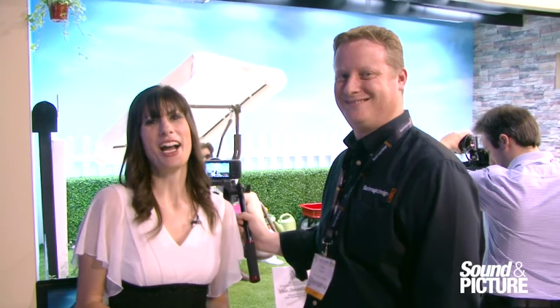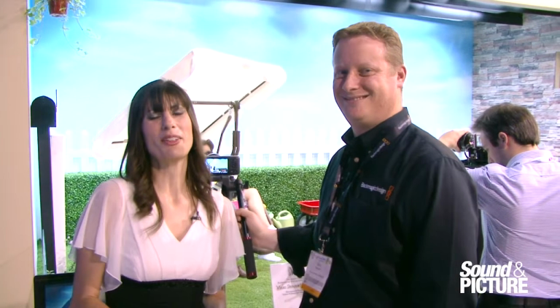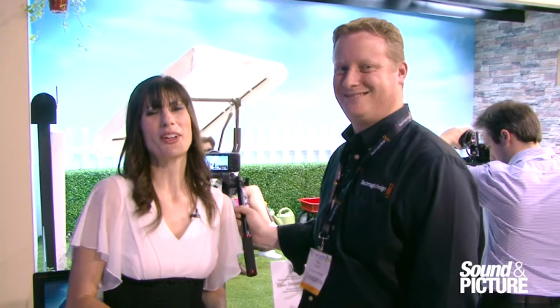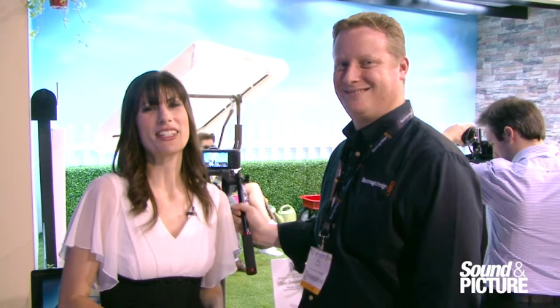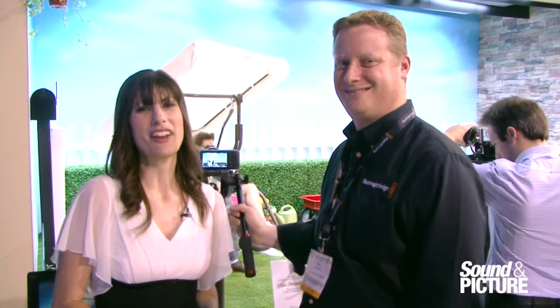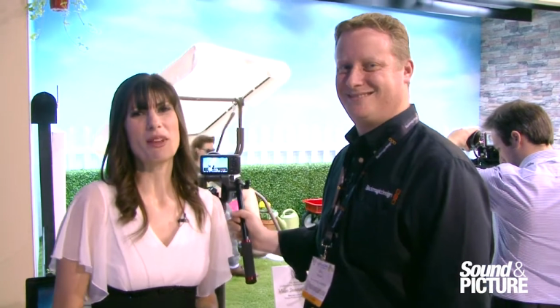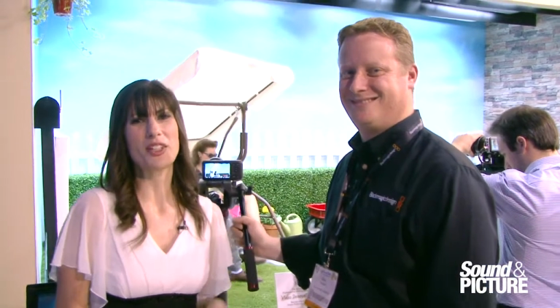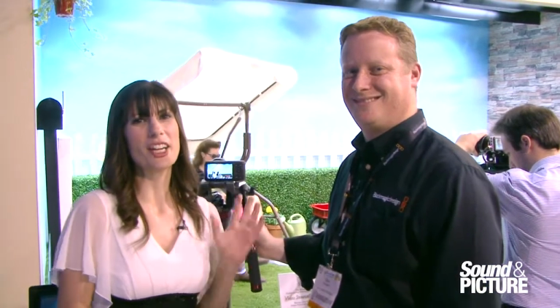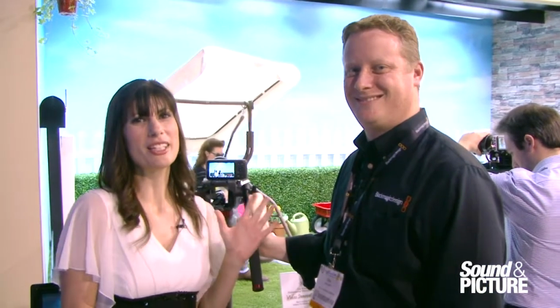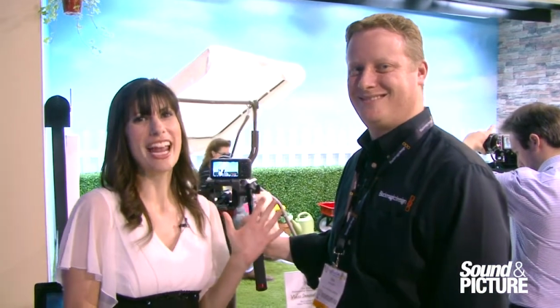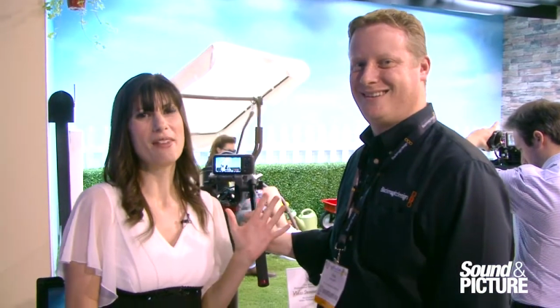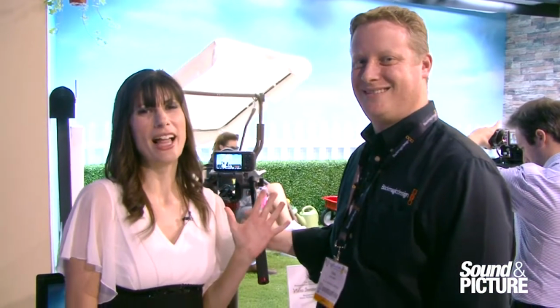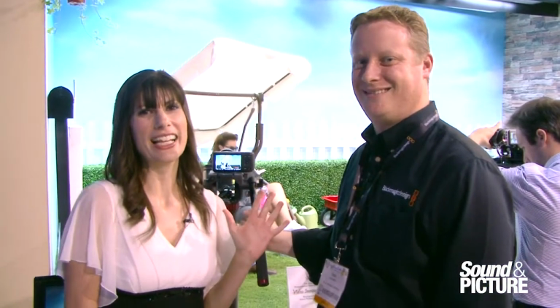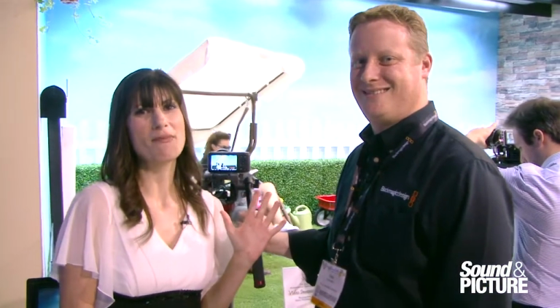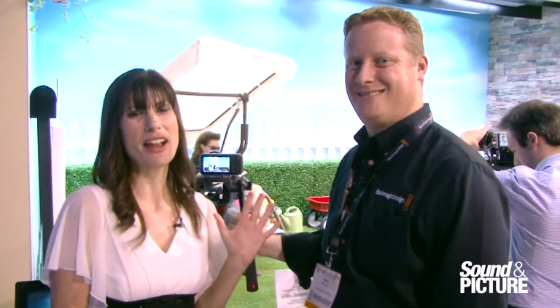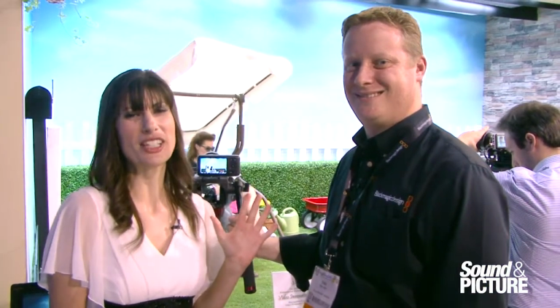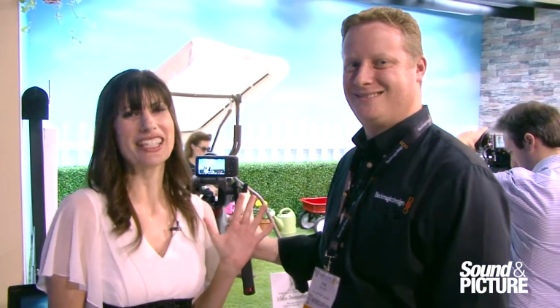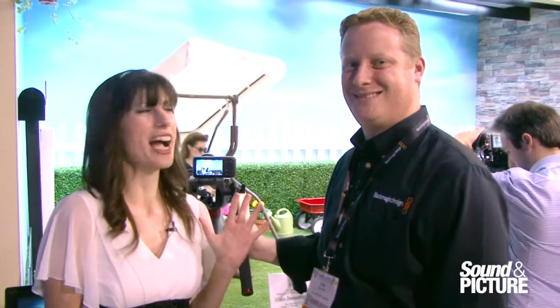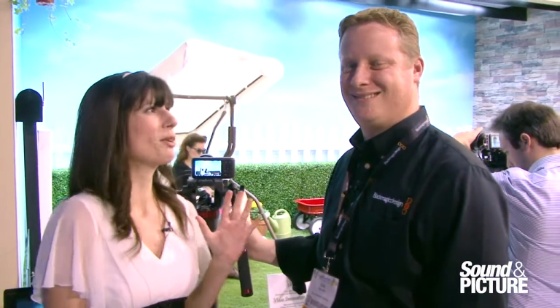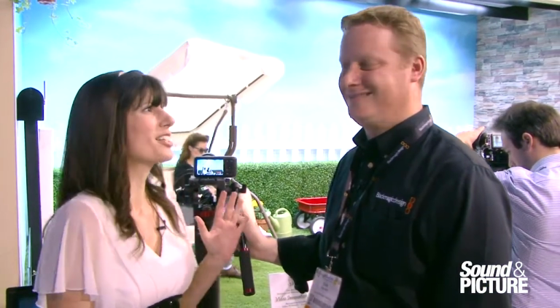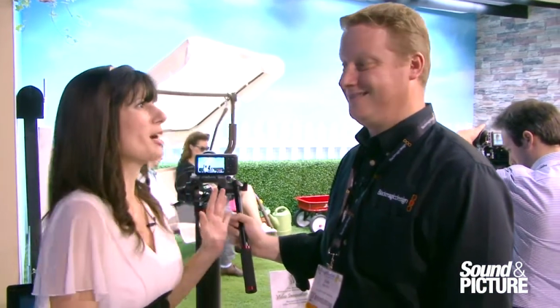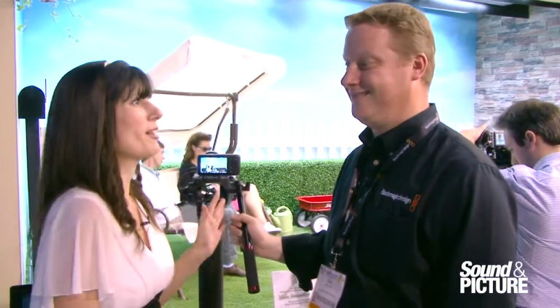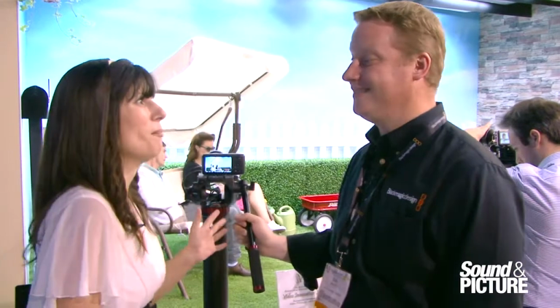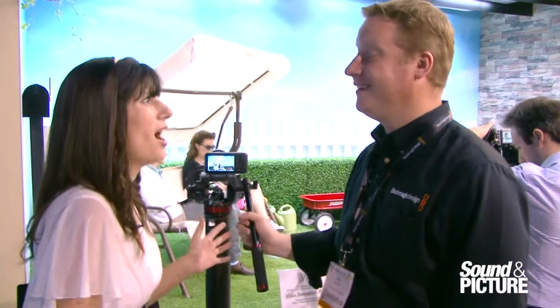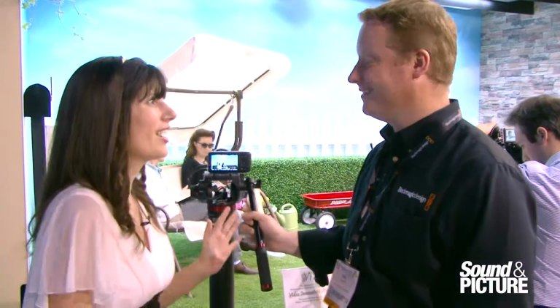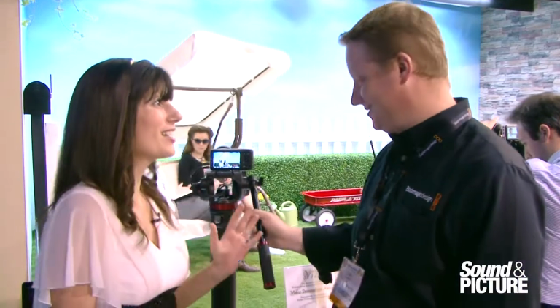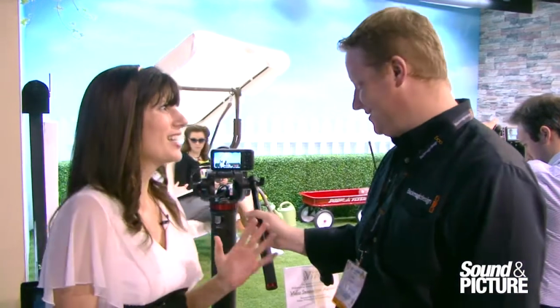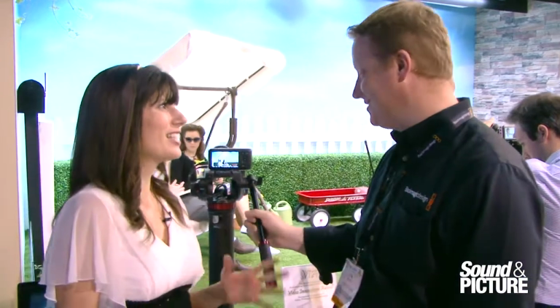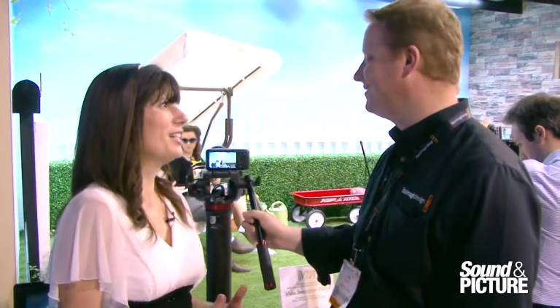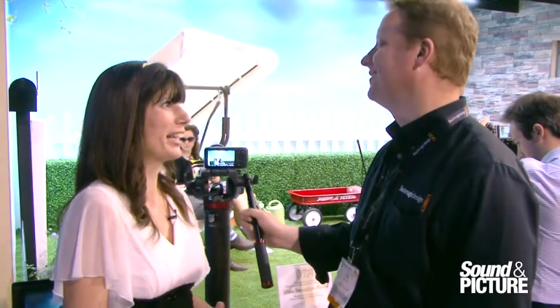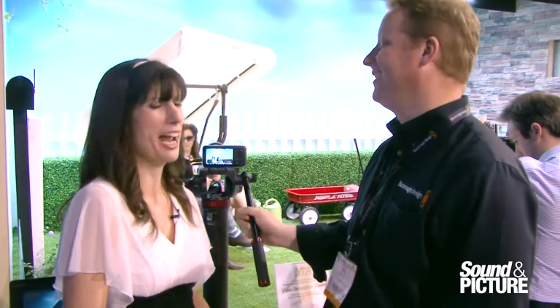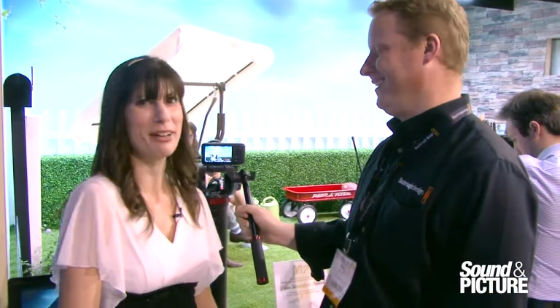I'm Lauren with Sound and Picture here with Dan at Blackmagic Design. We're going to talk about the Pocket Cinema Camera.